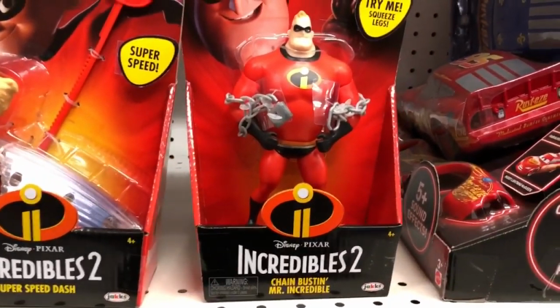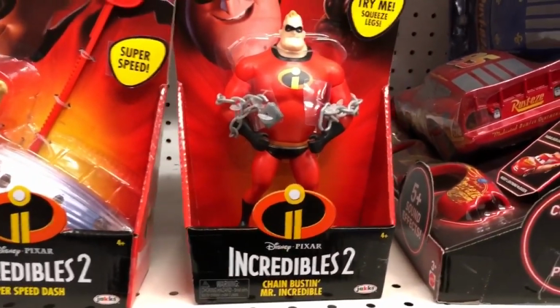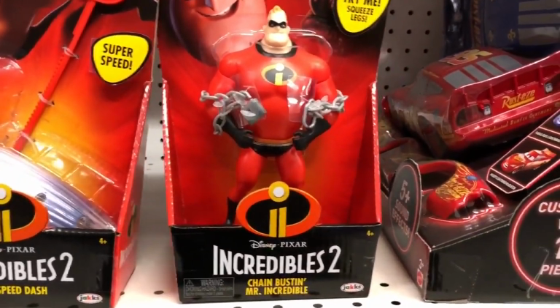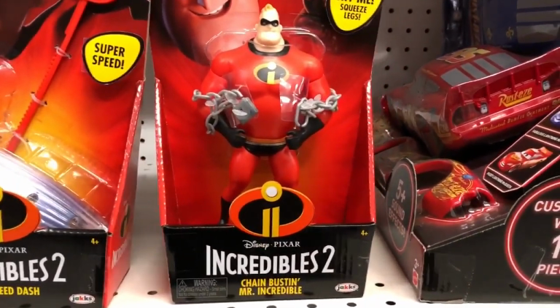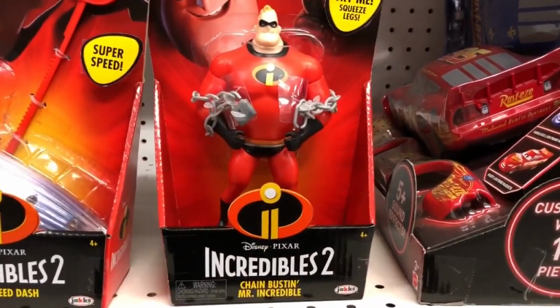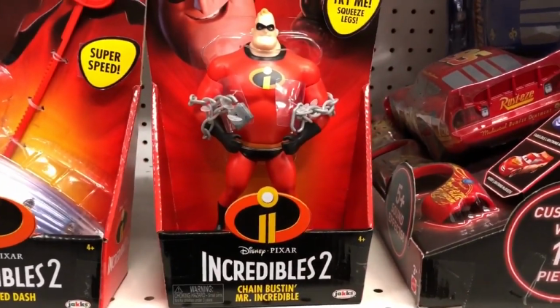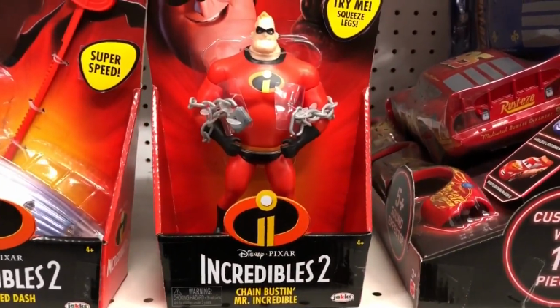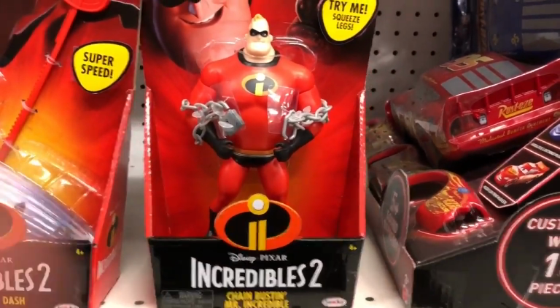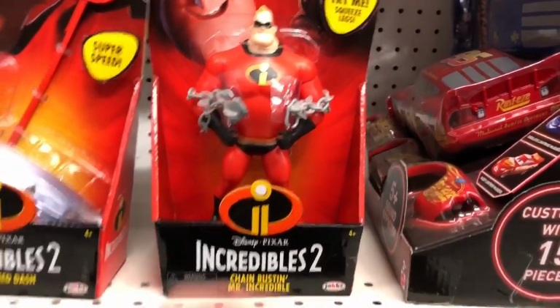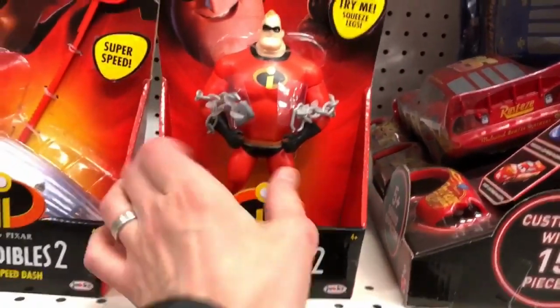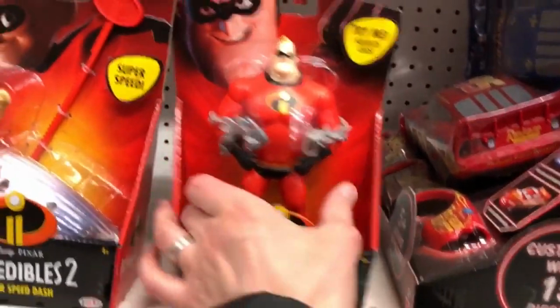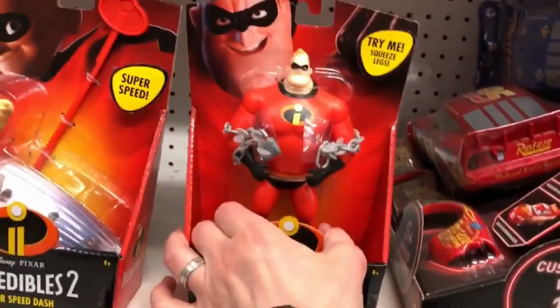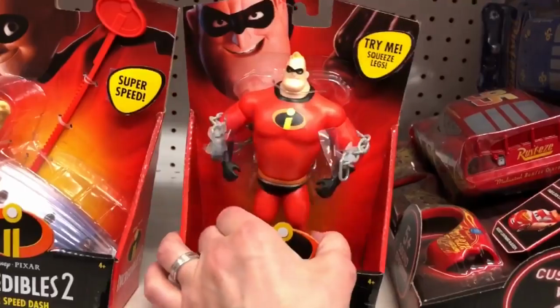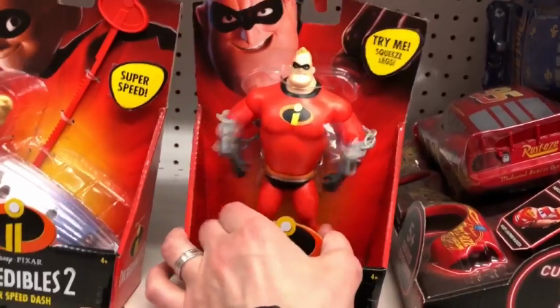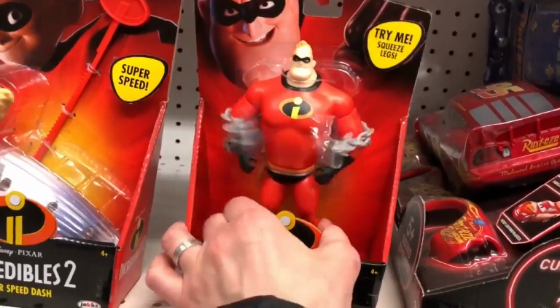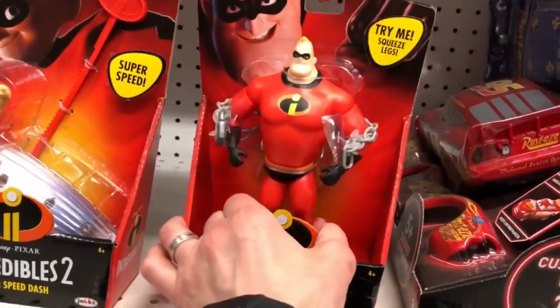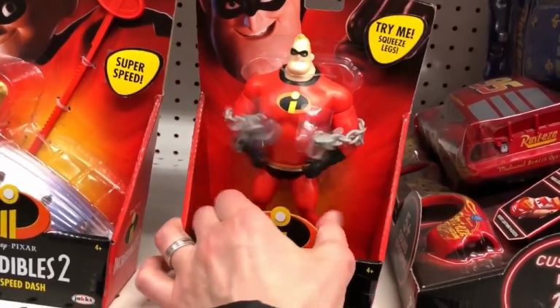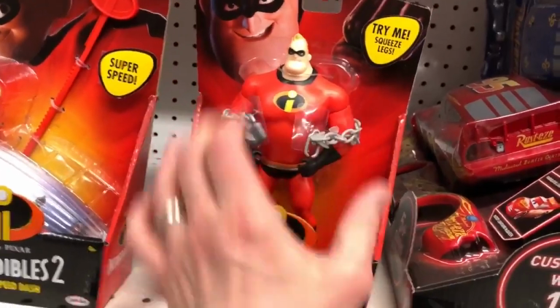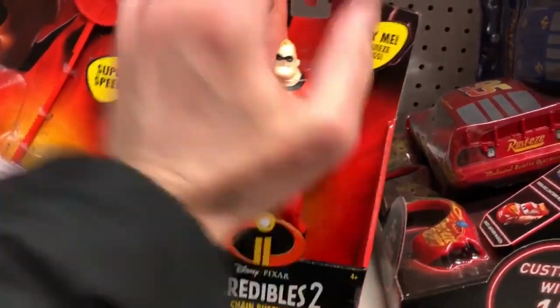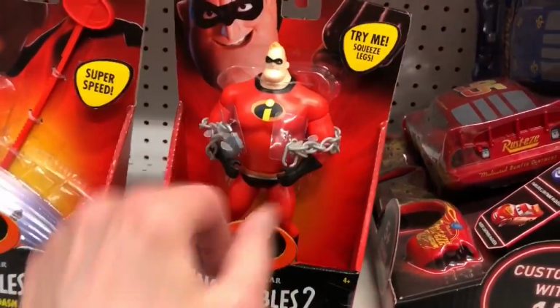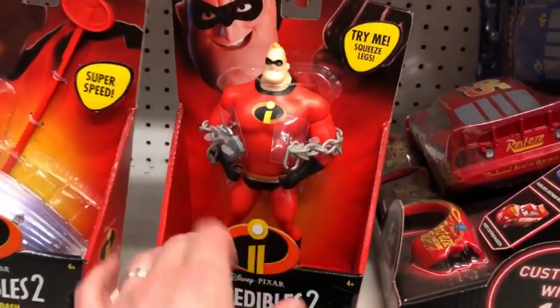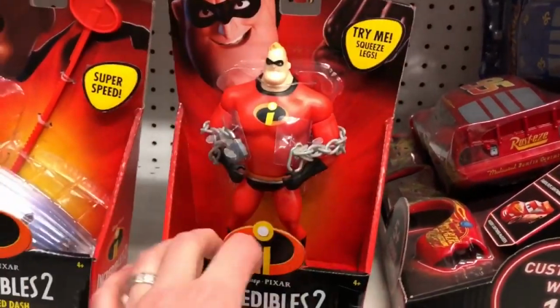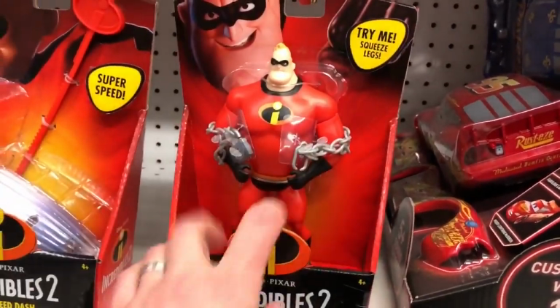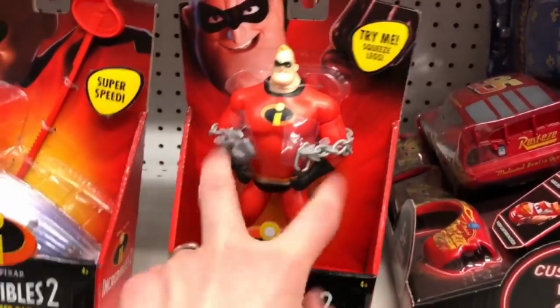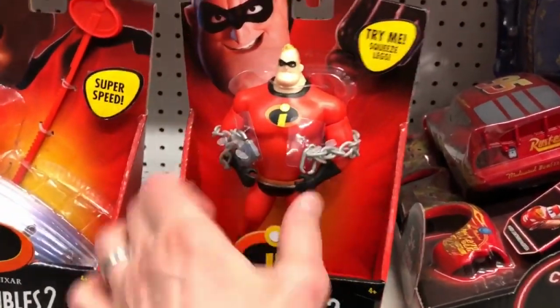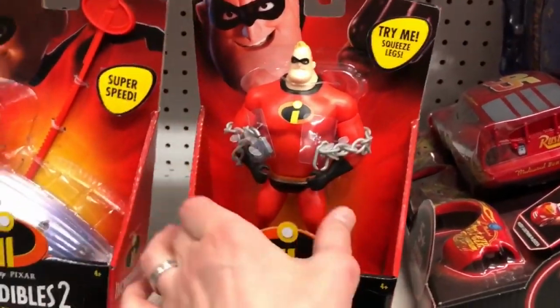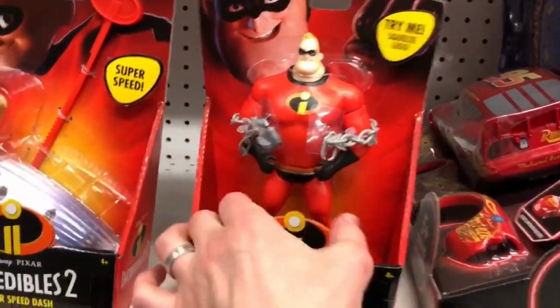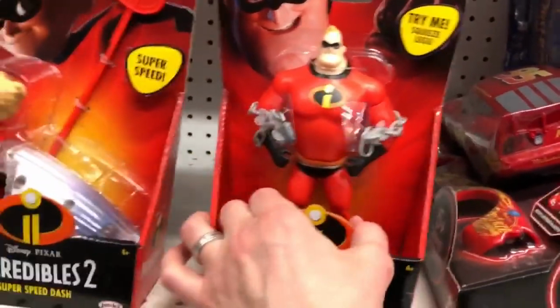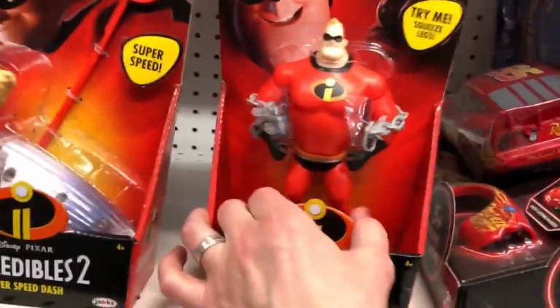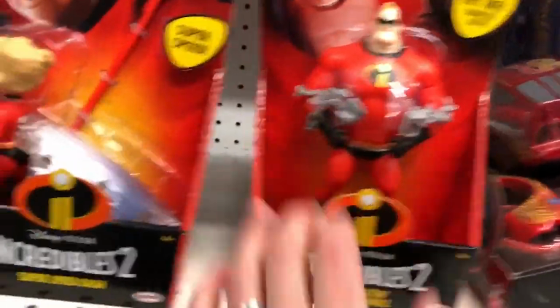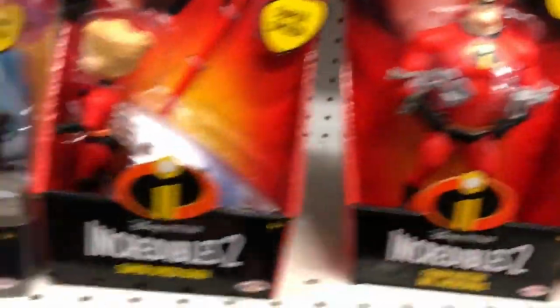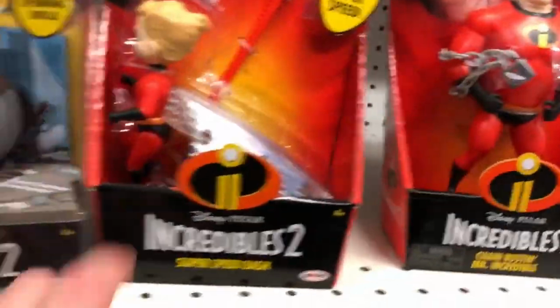This is Chain-Busting Mr. Incredible. You squeeze his legs — one of the midline action figure sizes — and he breaks from the chains.